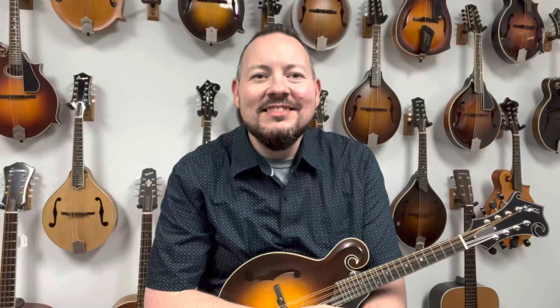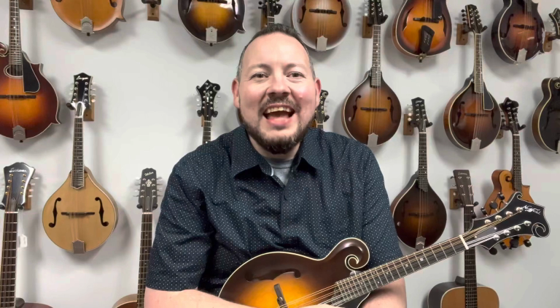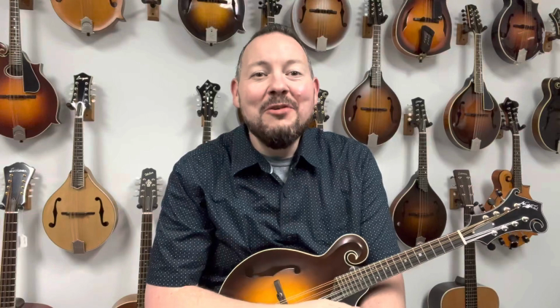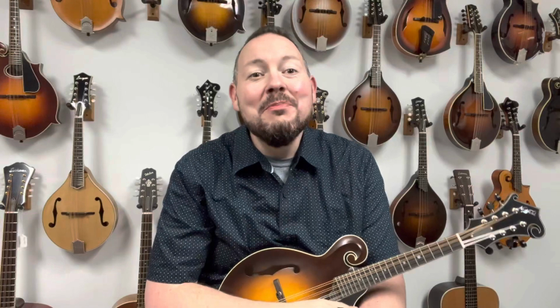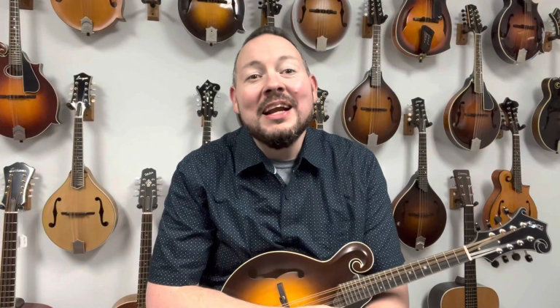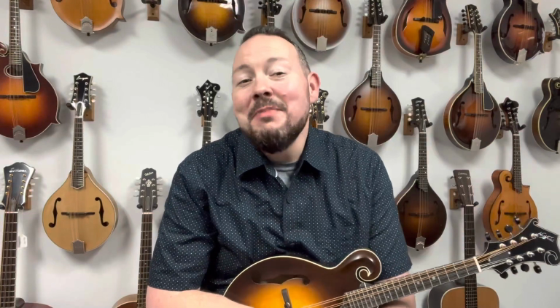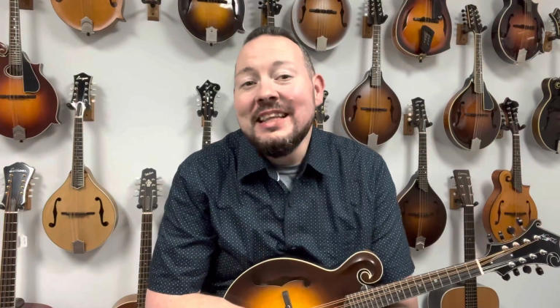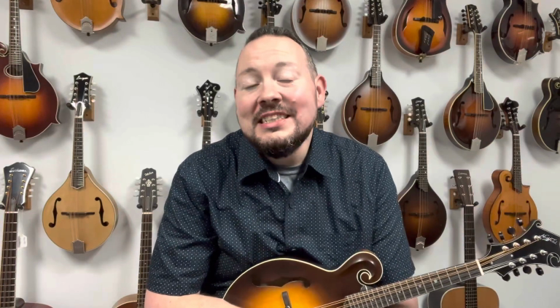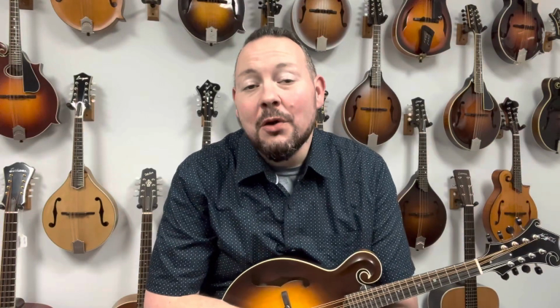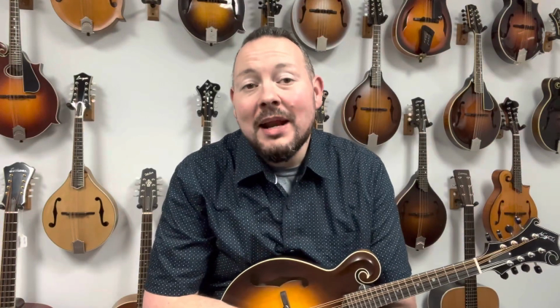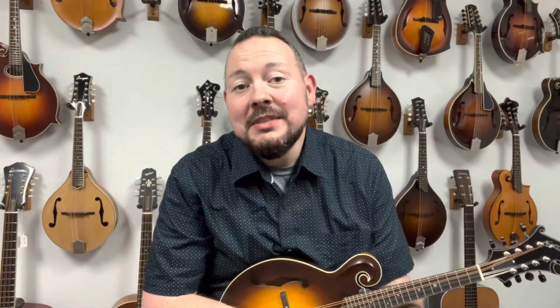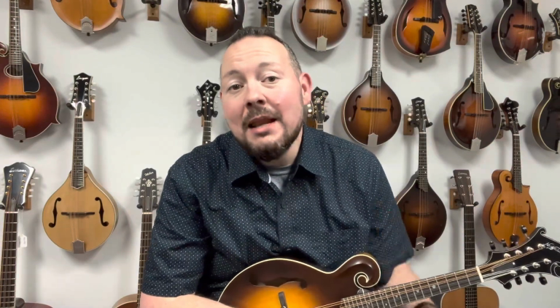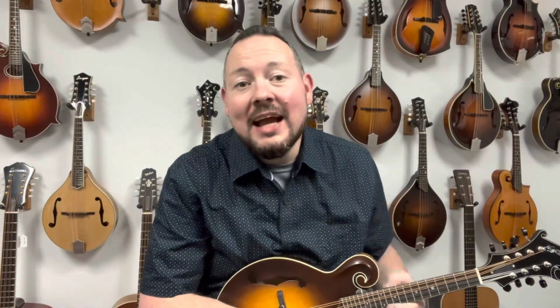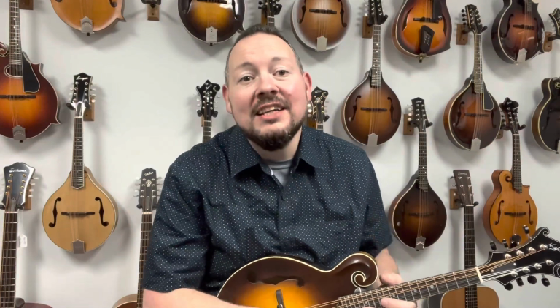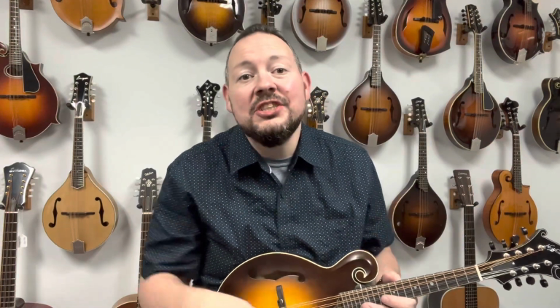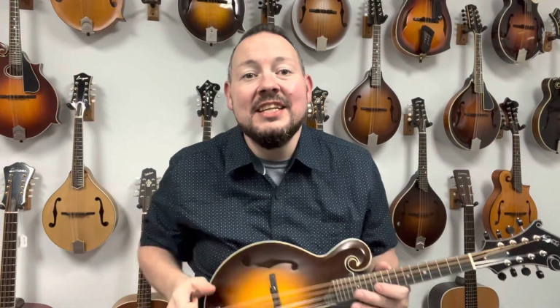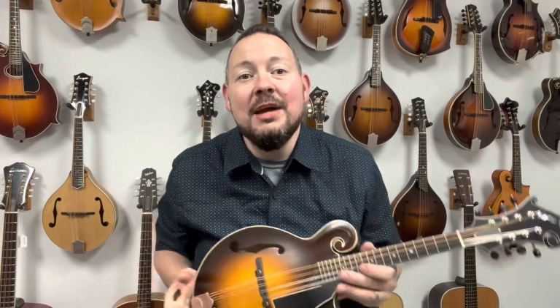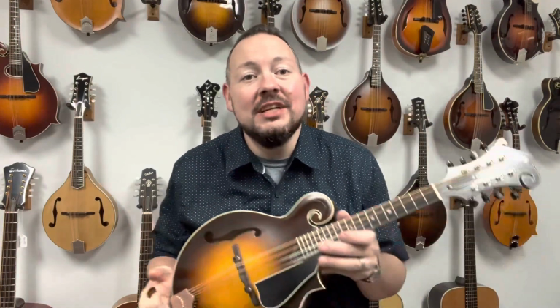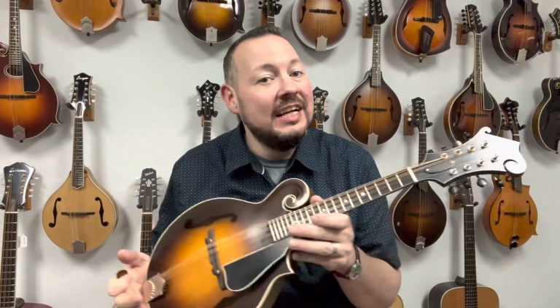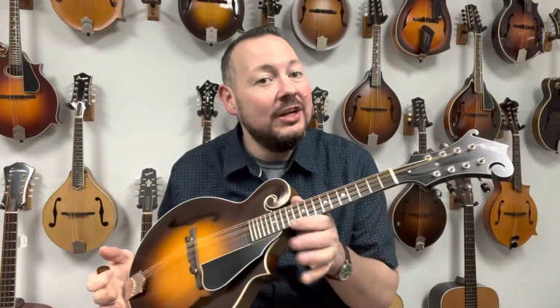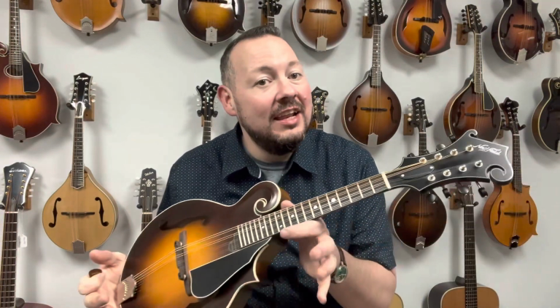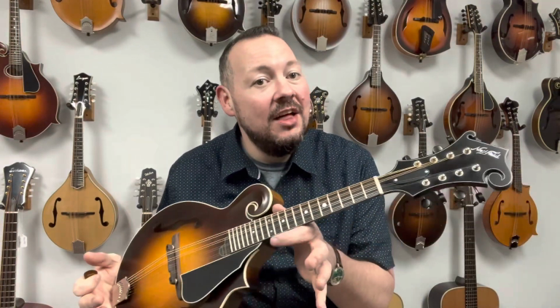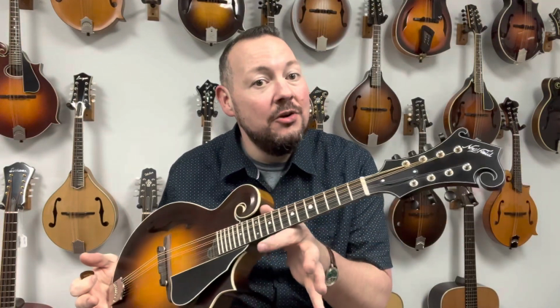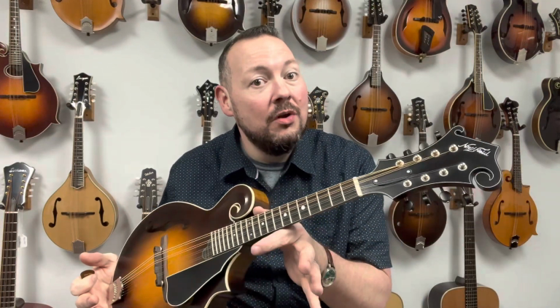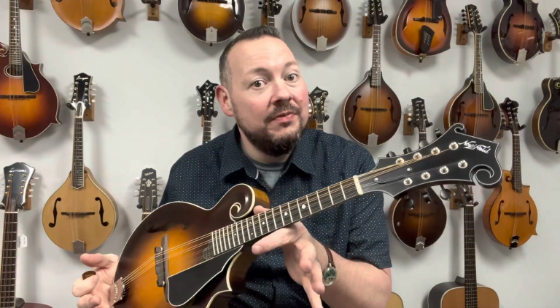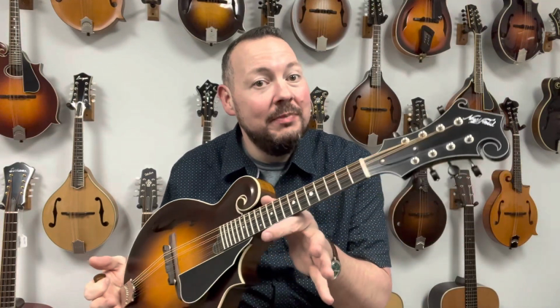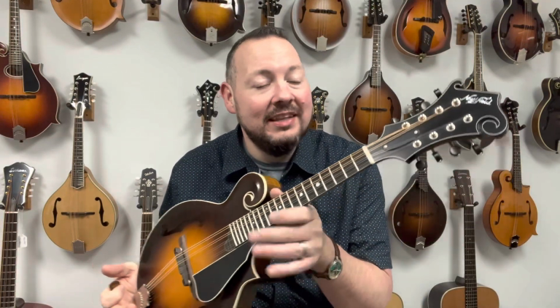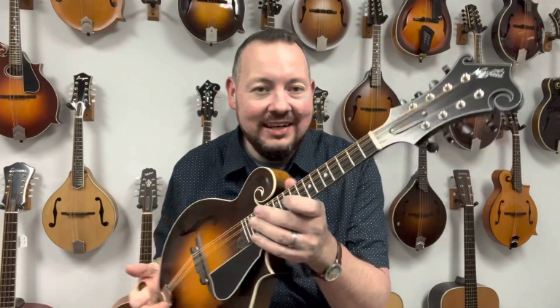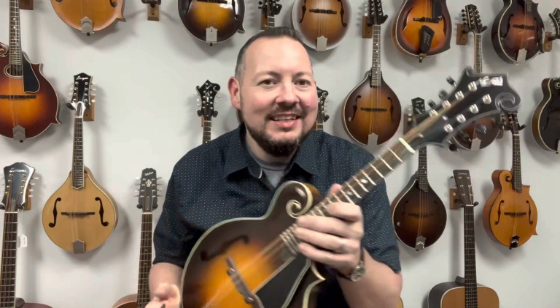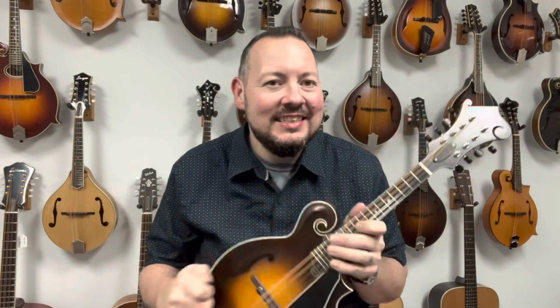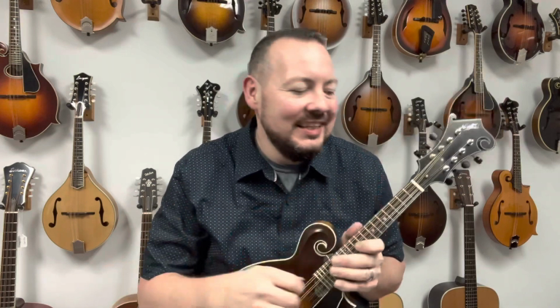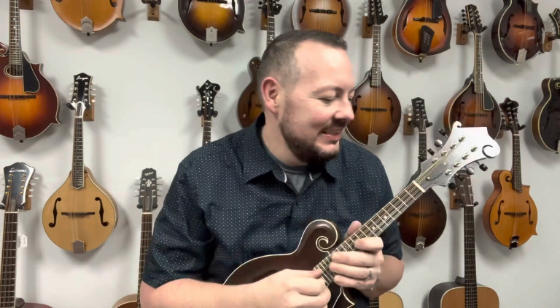Hey, welcome back to the Mandolin Store. My name is Adam McIntosh and today we're going to take a look at another Northfield mandolin. Let's take a listen.